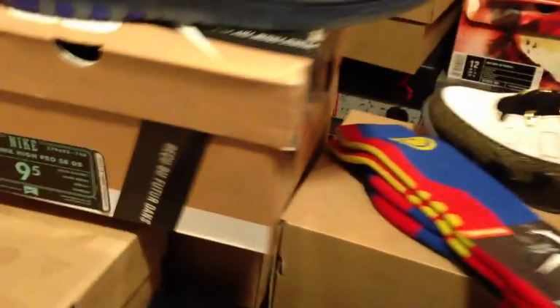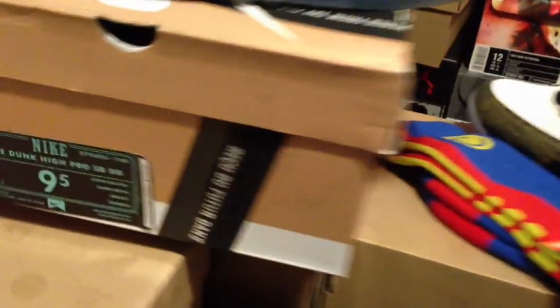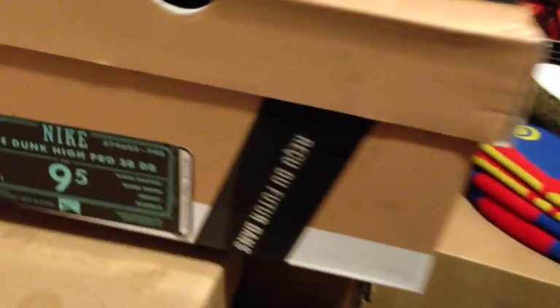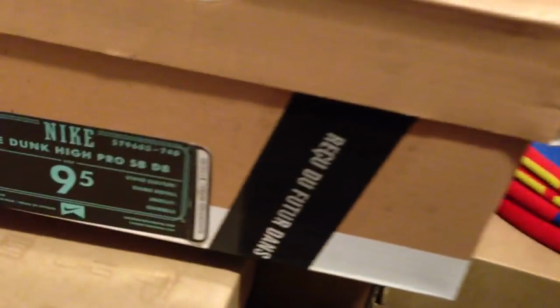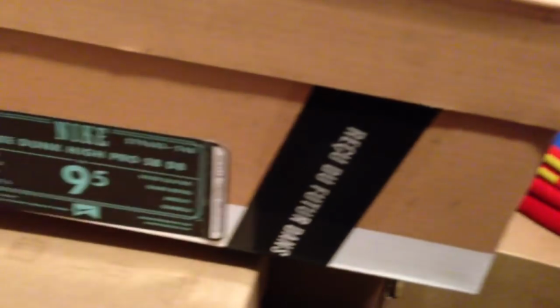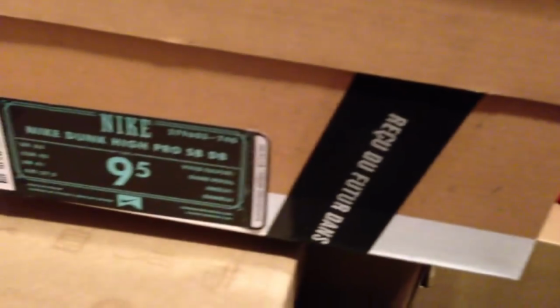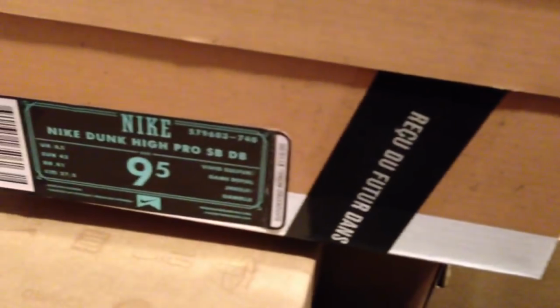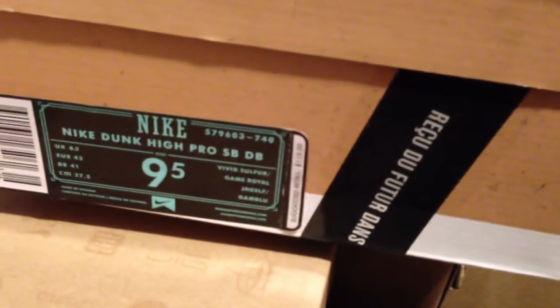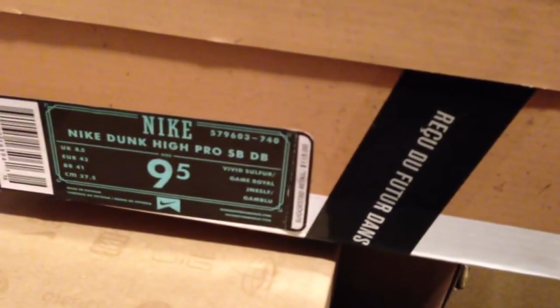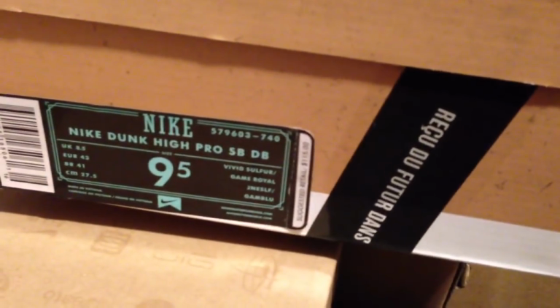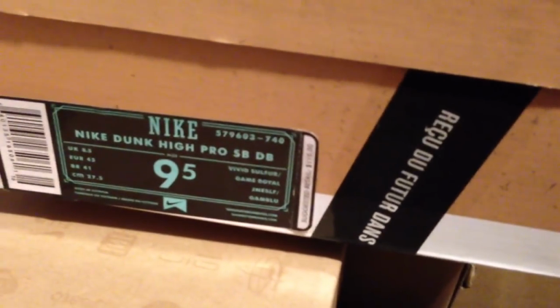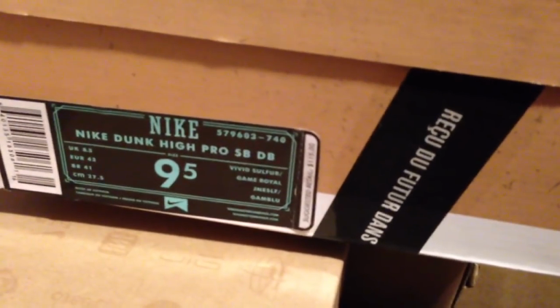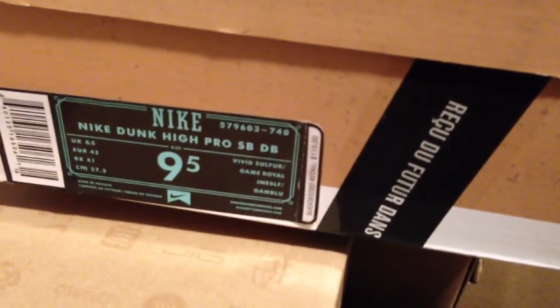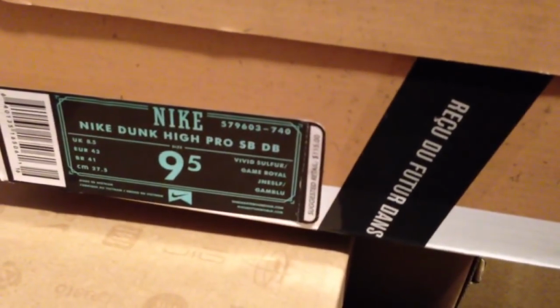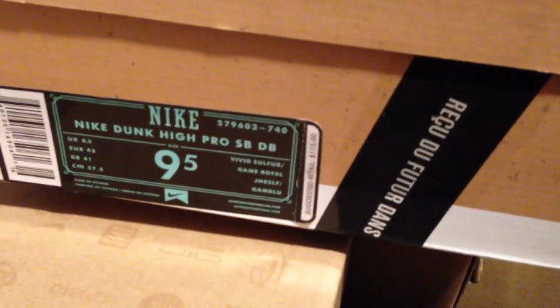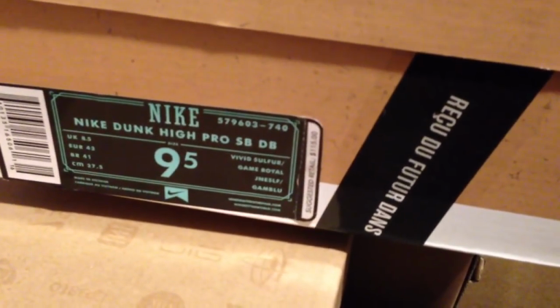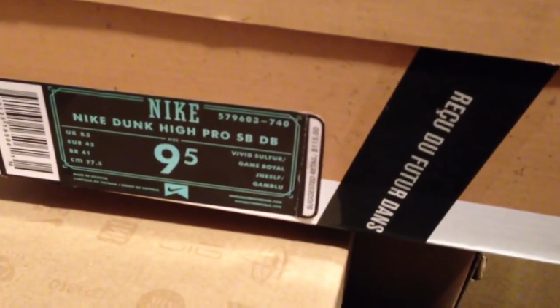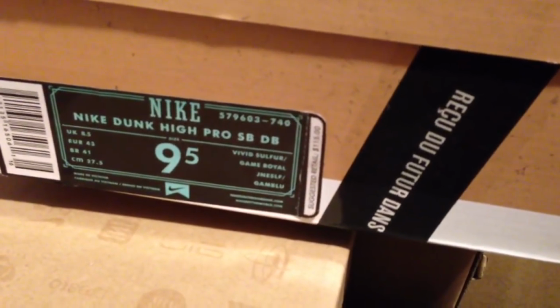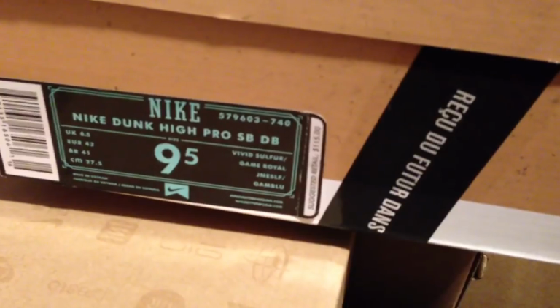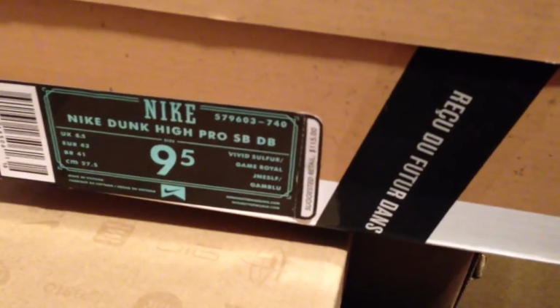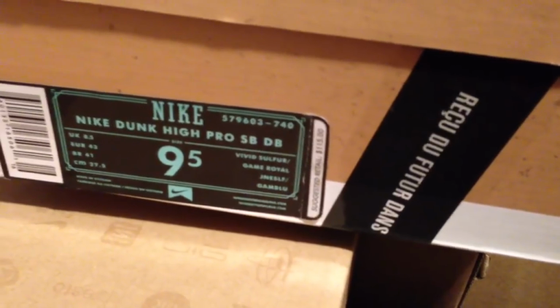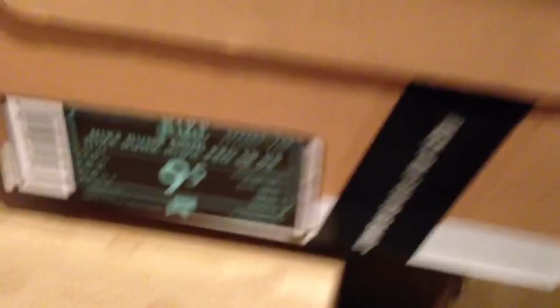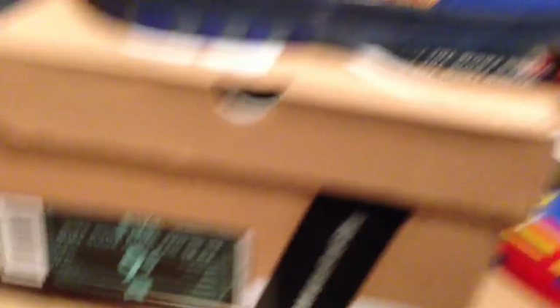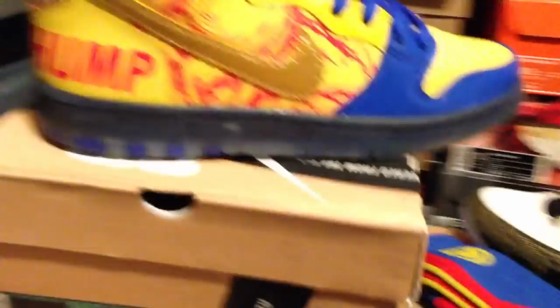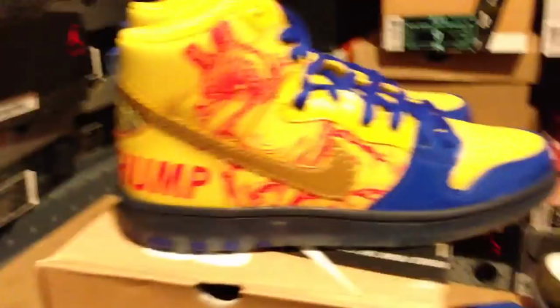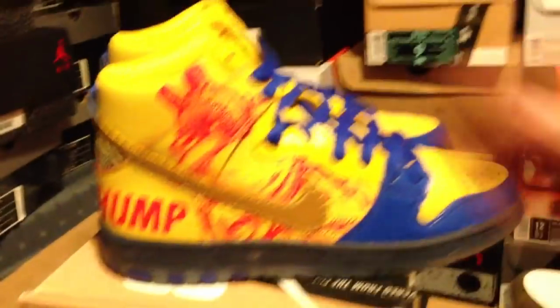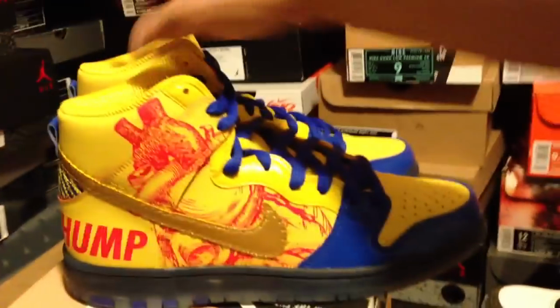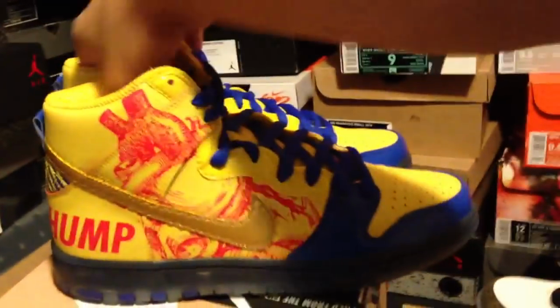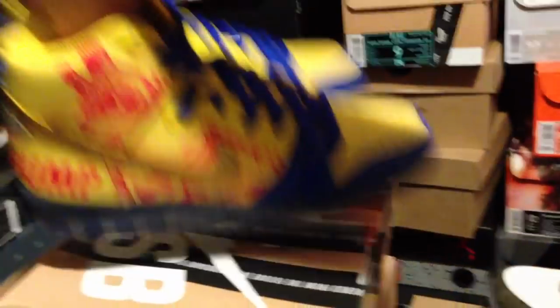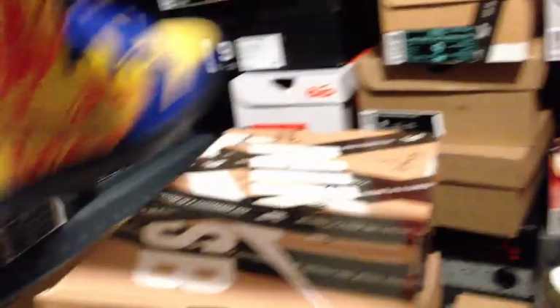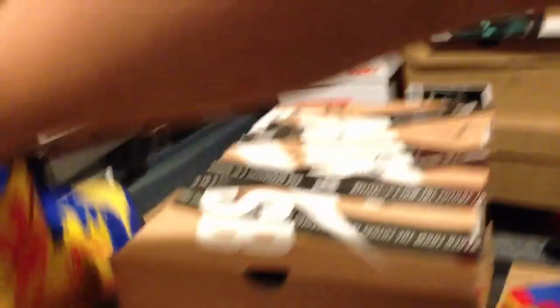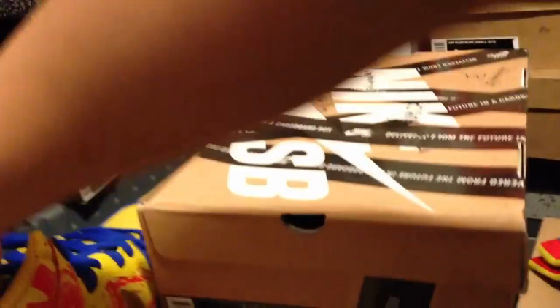So you can see by the box — Nike Dunk High Pro SB DBs. Retail is $115. It's so crazy cheap.